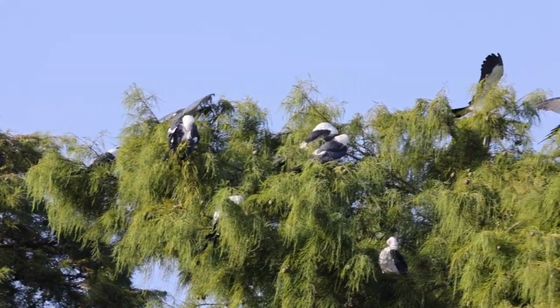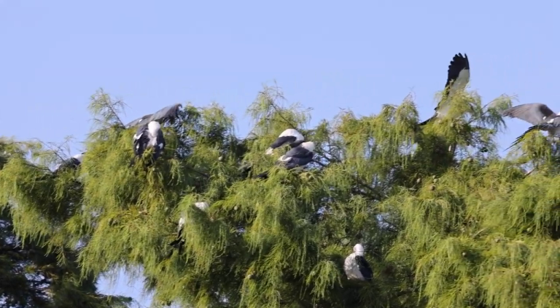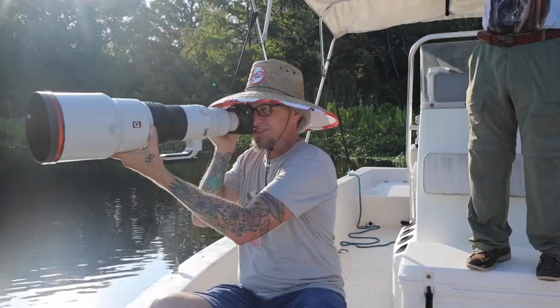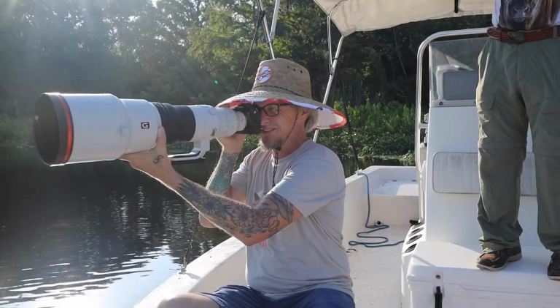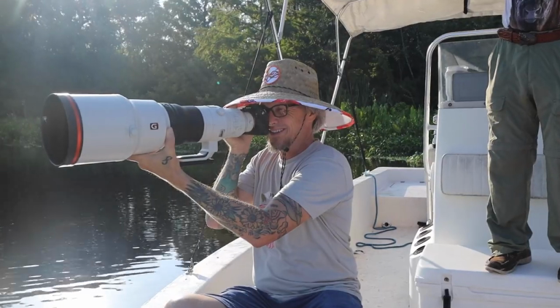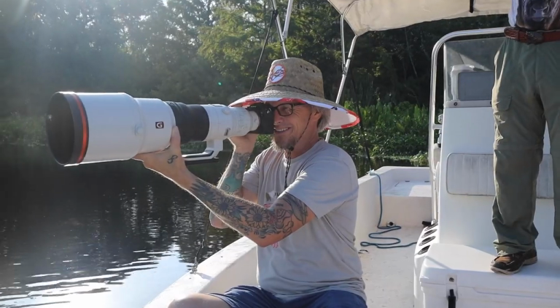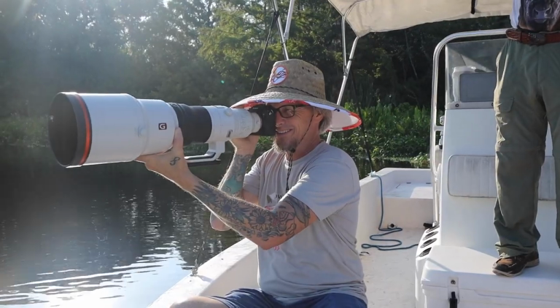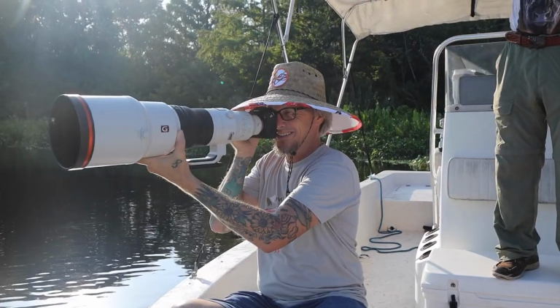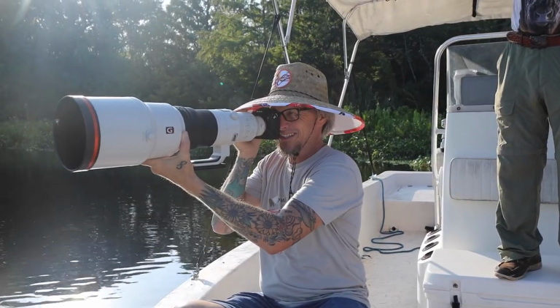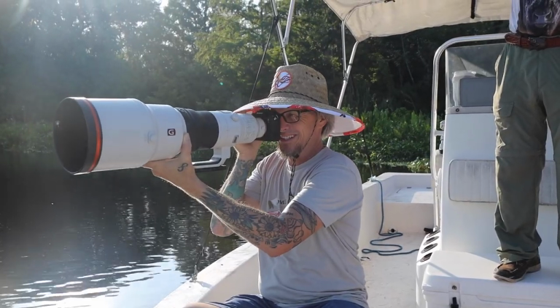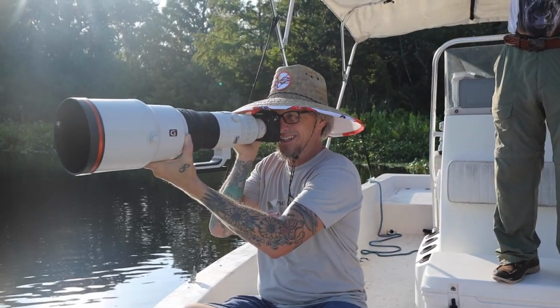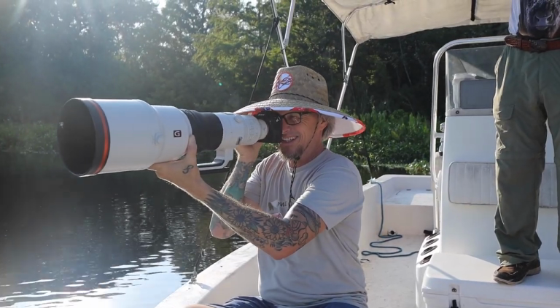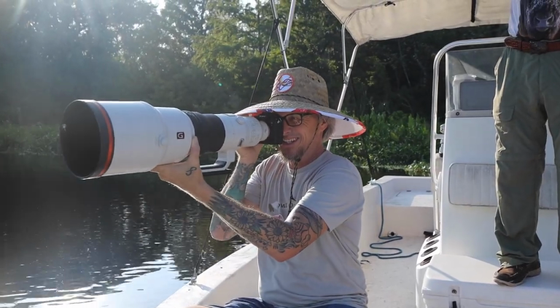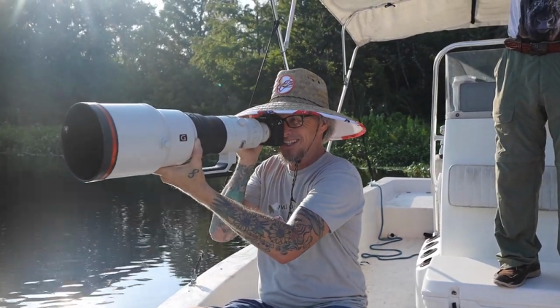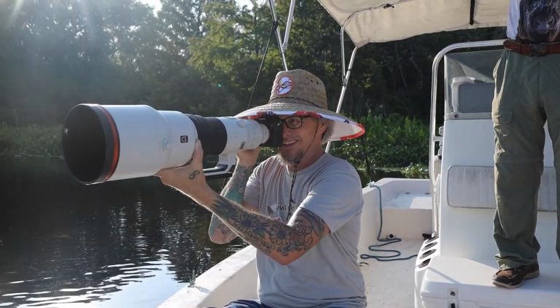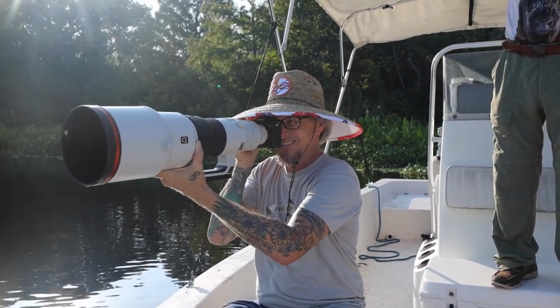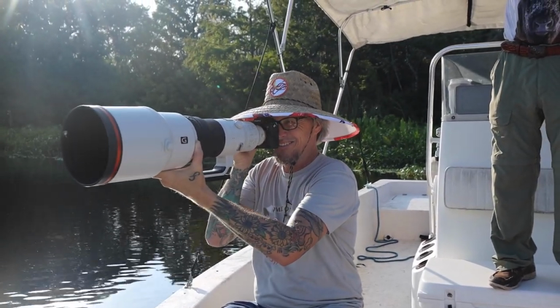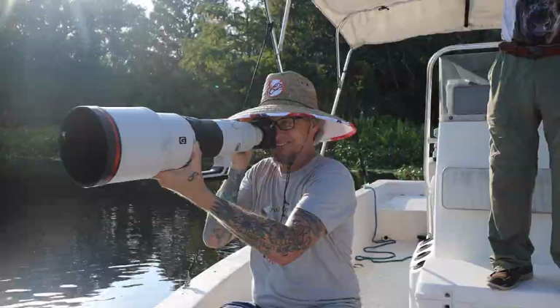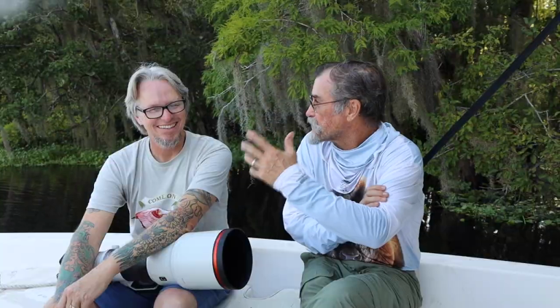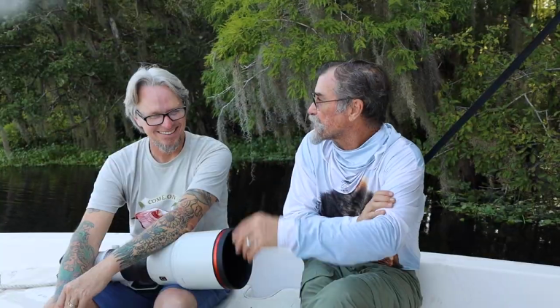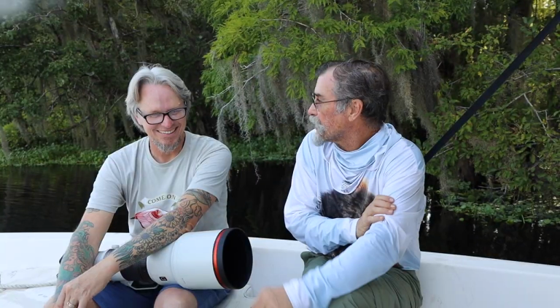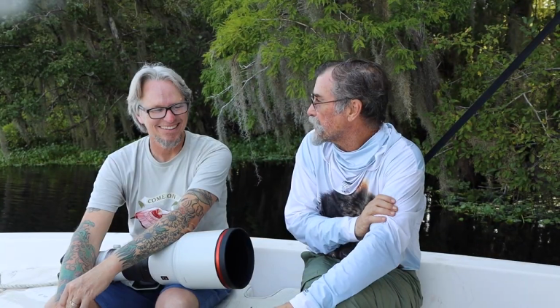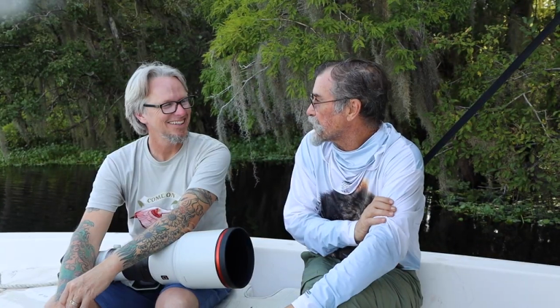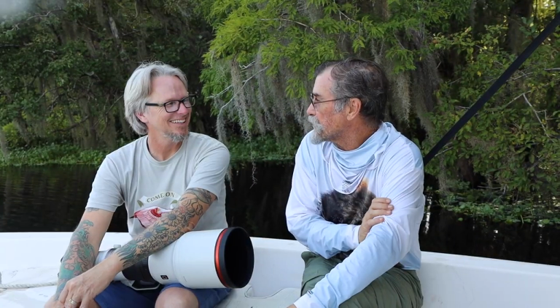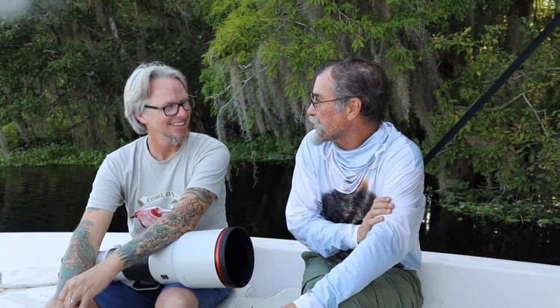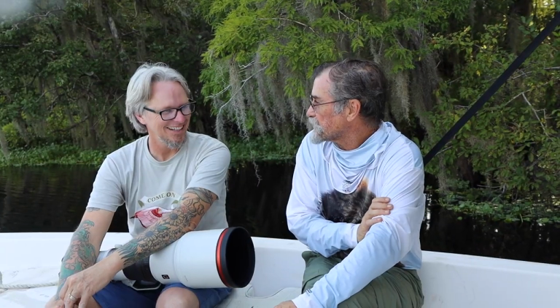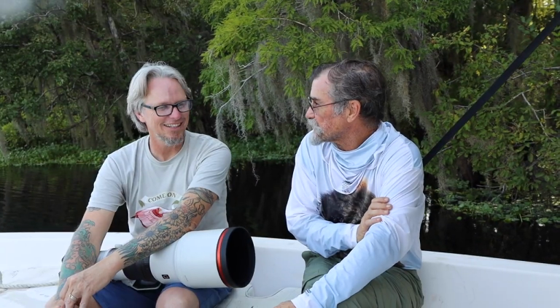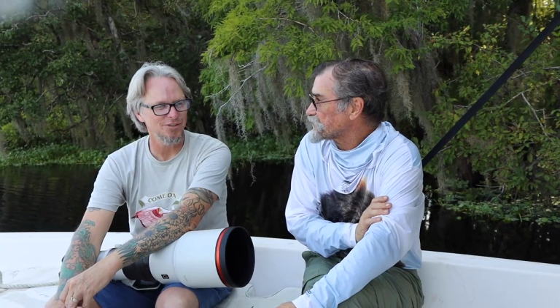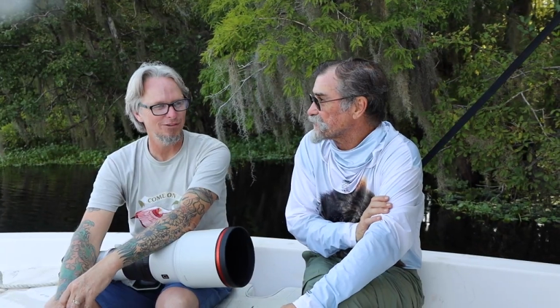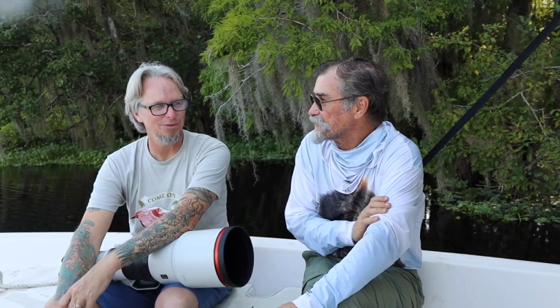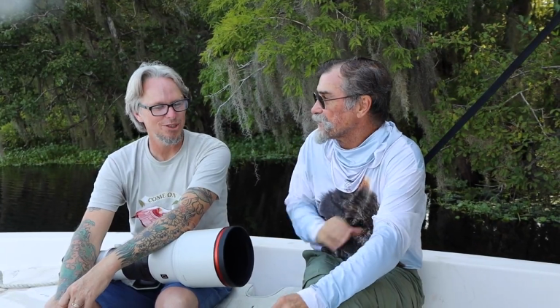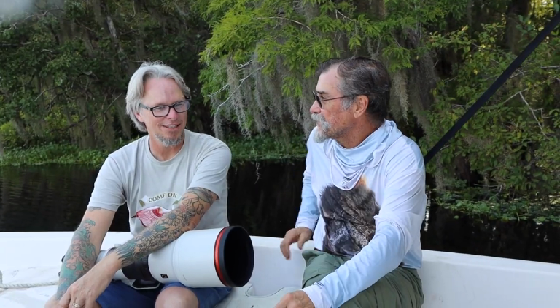I'm with famed photographer Mark Smith. It's great to be with you, Mark. Thanks for having me, I appreciate it.